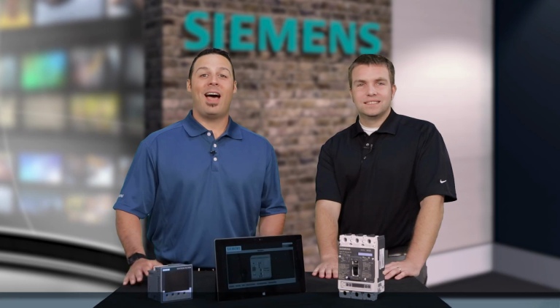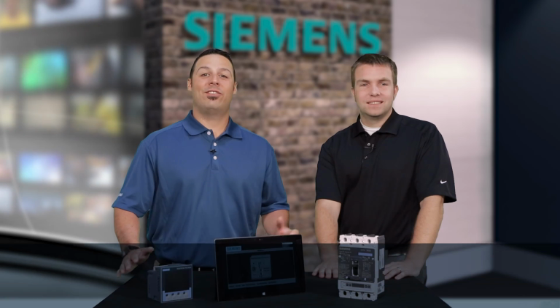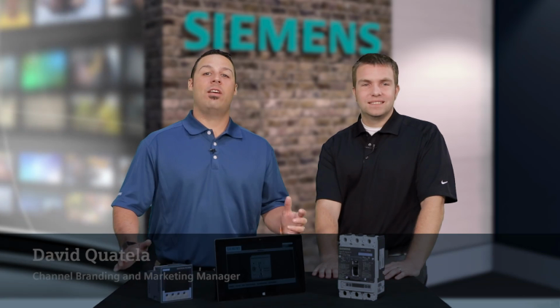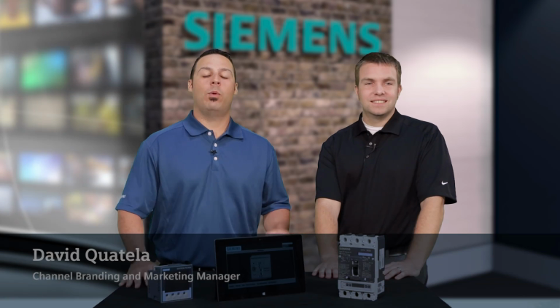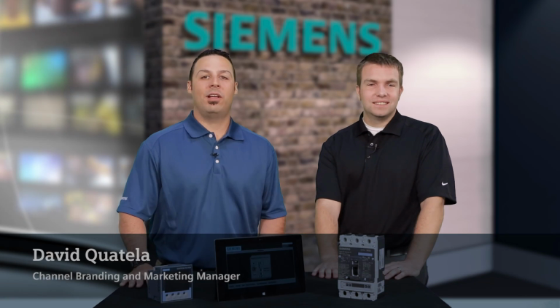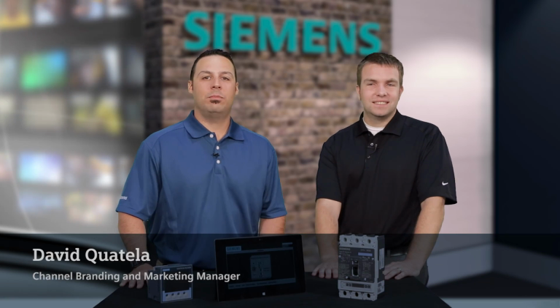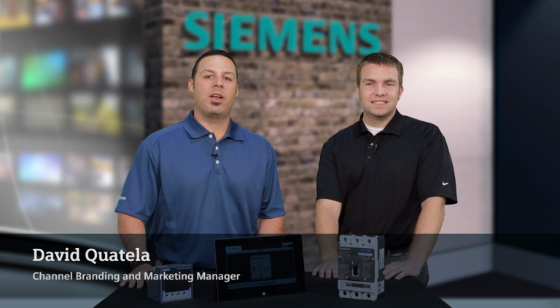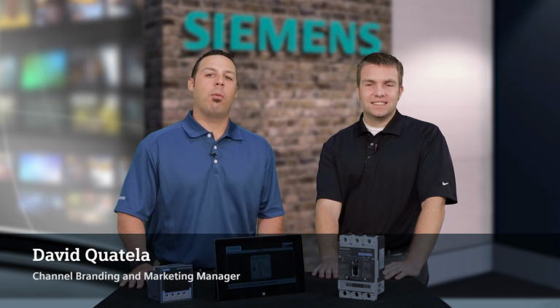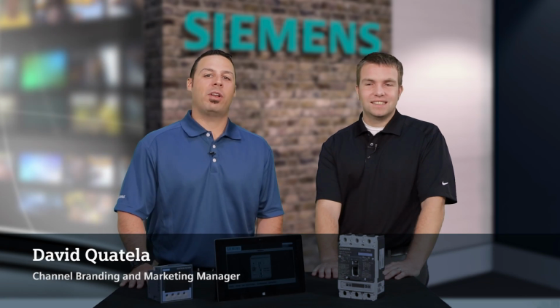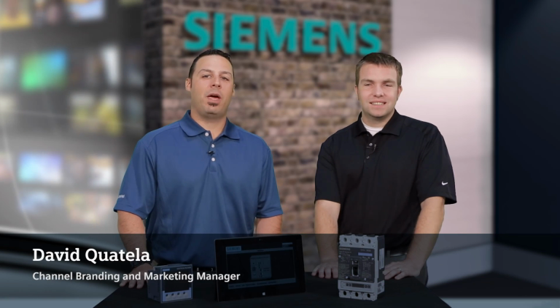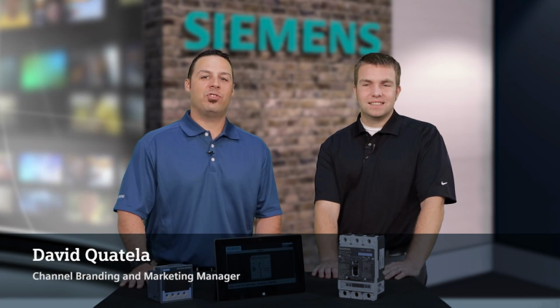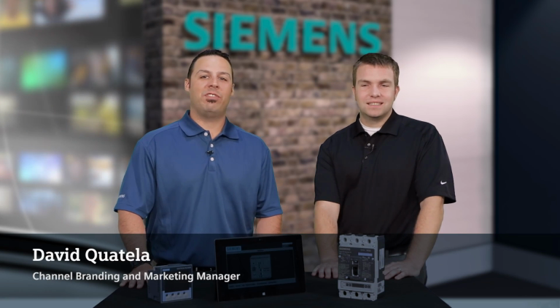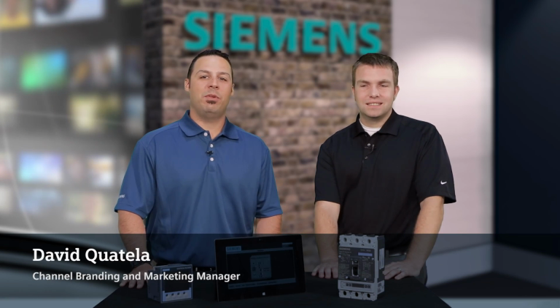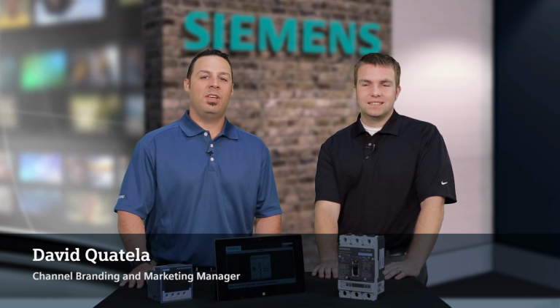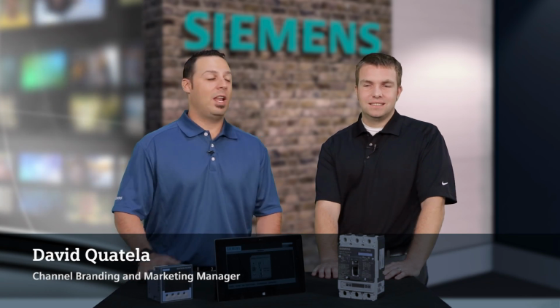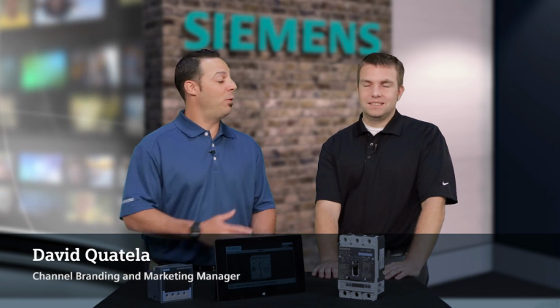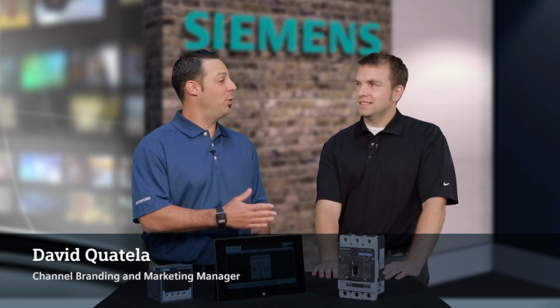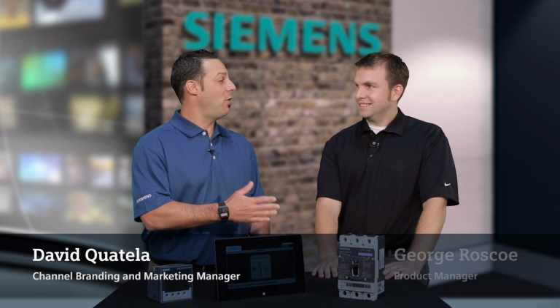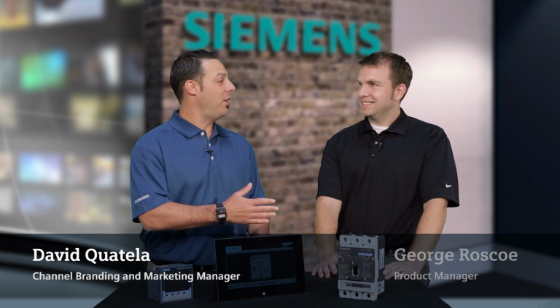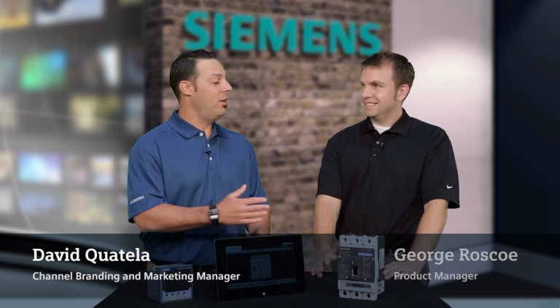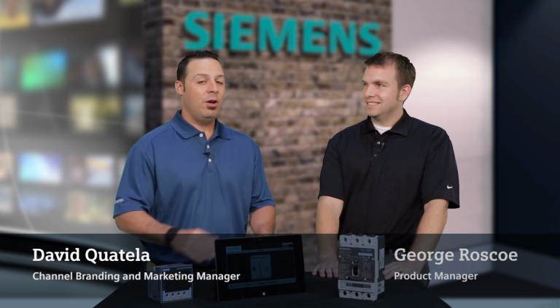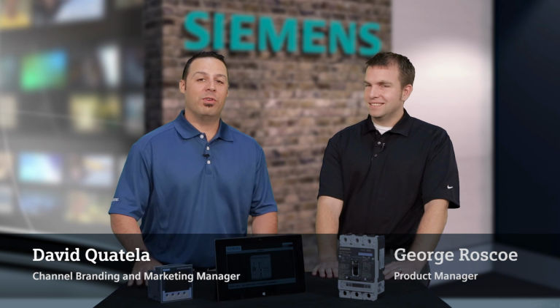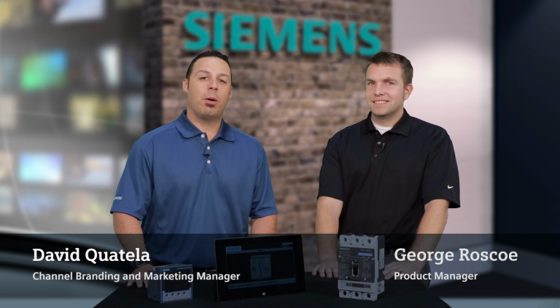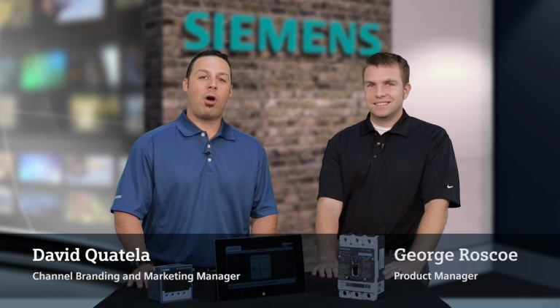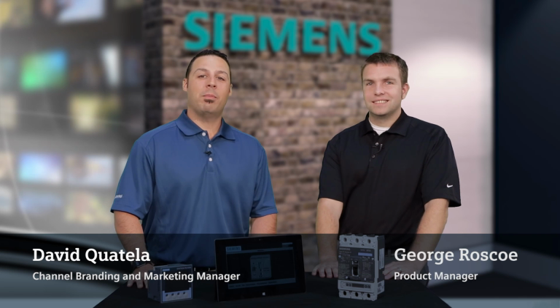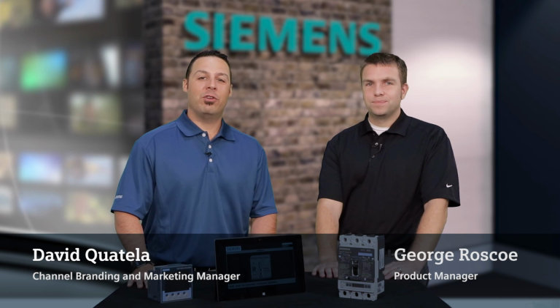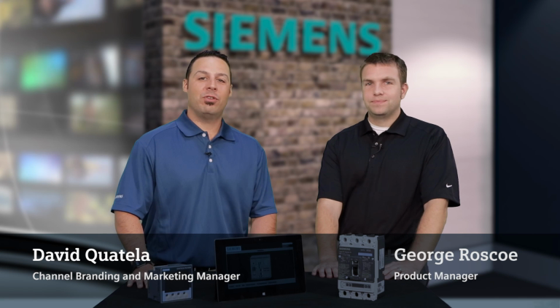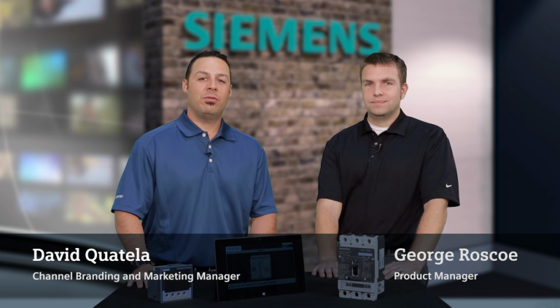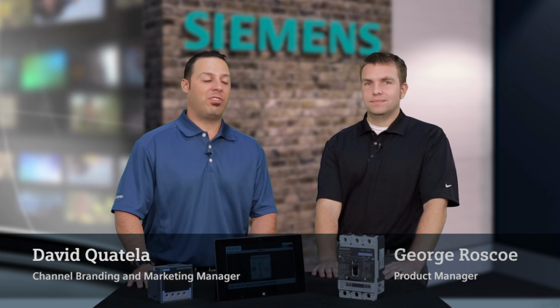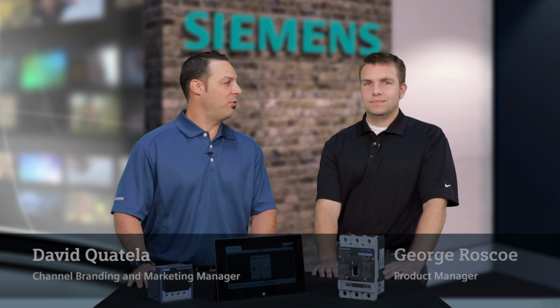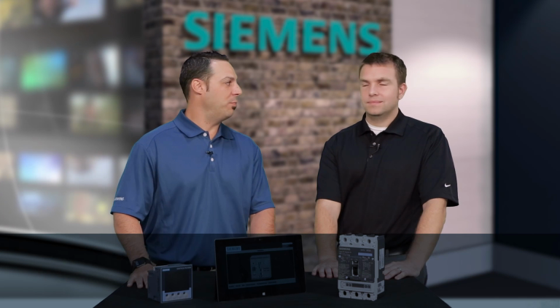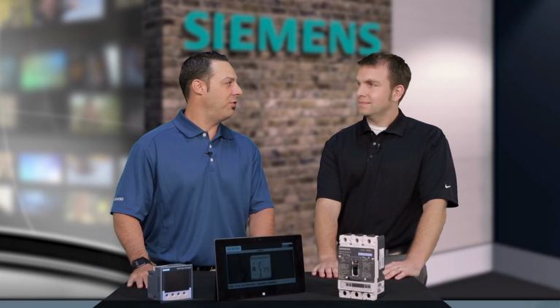Hi, this is David Quatella, Branding and Marketing Manager with Siemens, and I'm here with George Roscoe, who is our Product Manager for Siemens Switchboards.